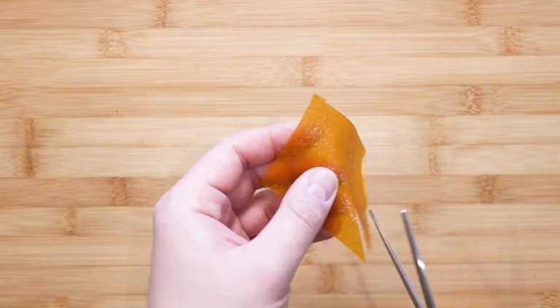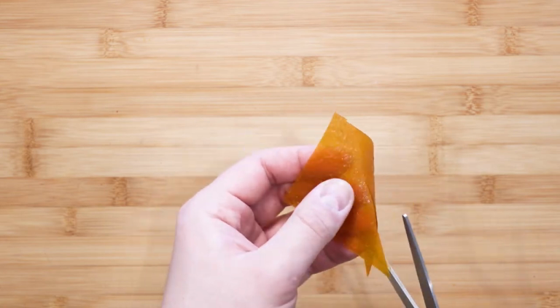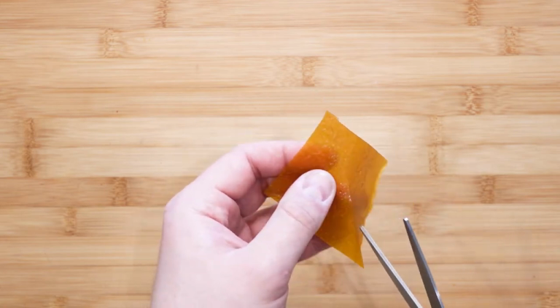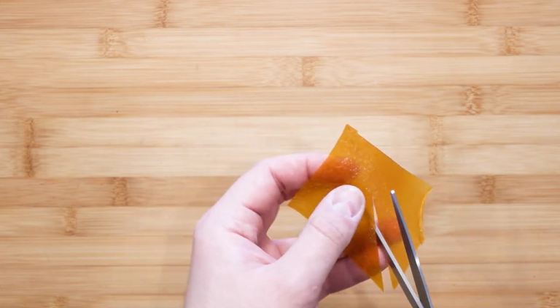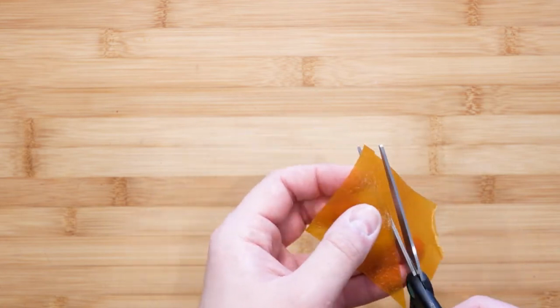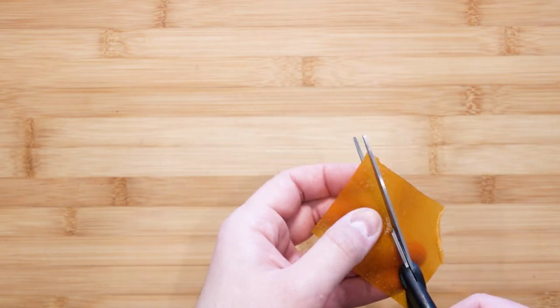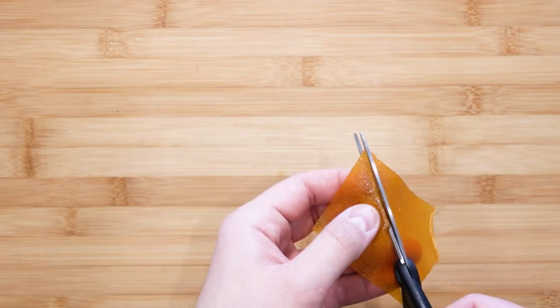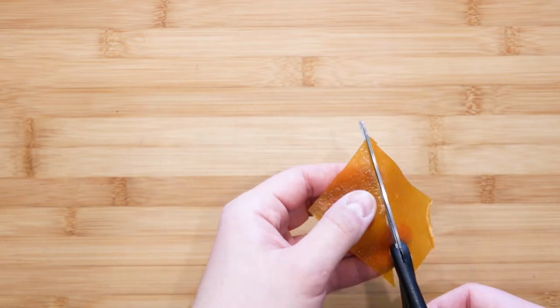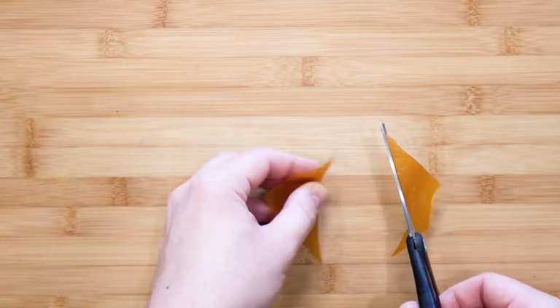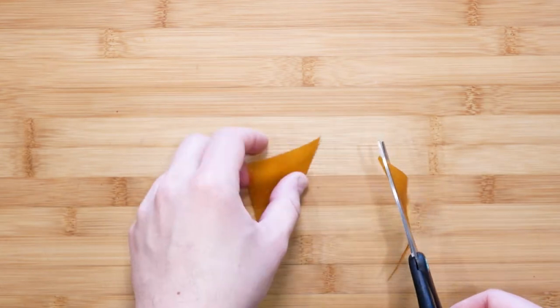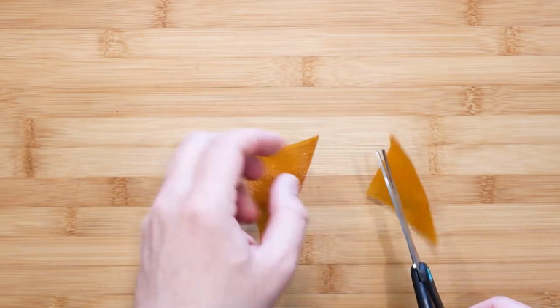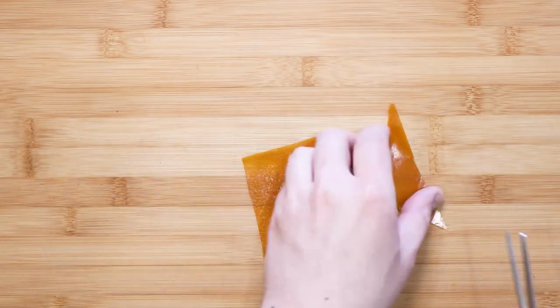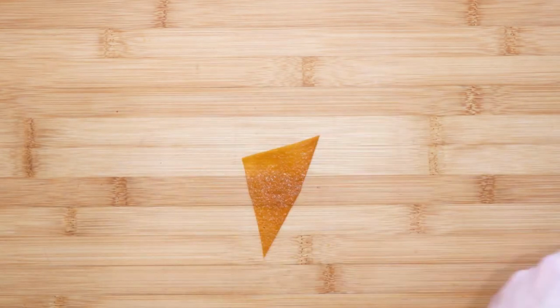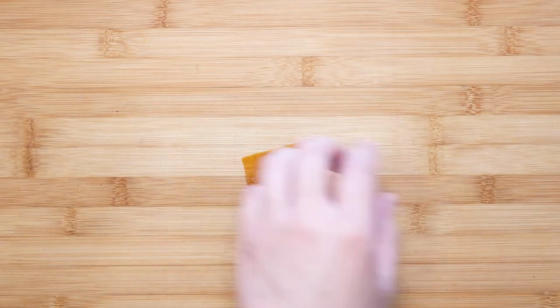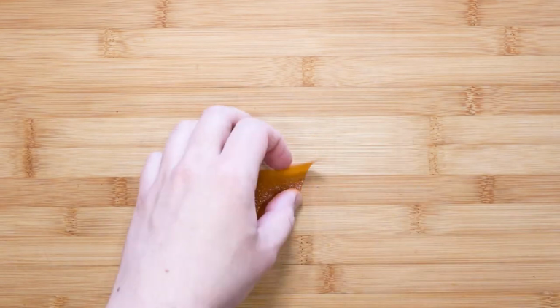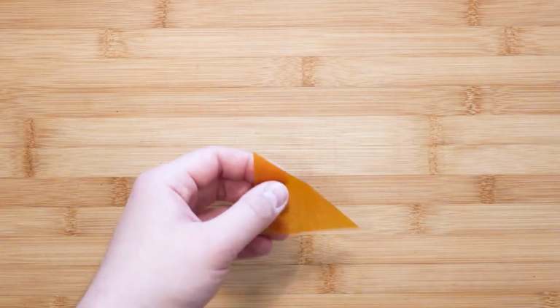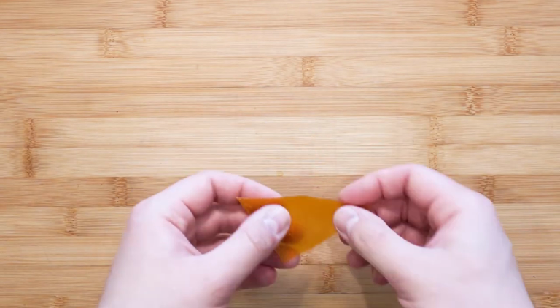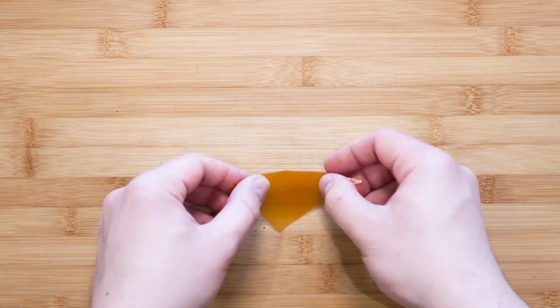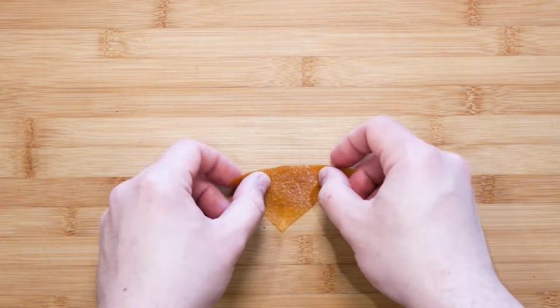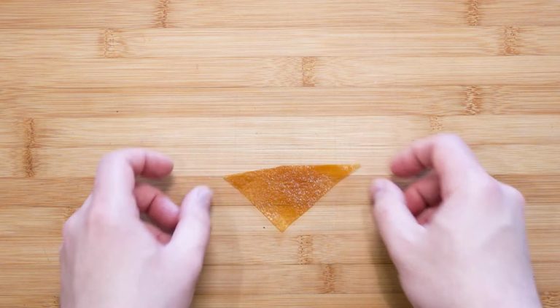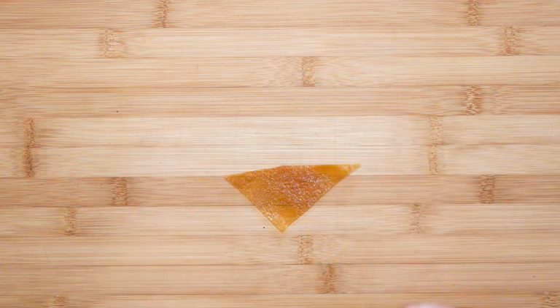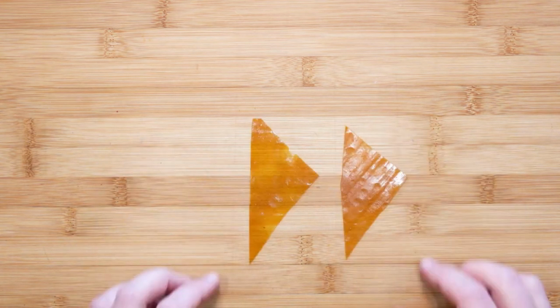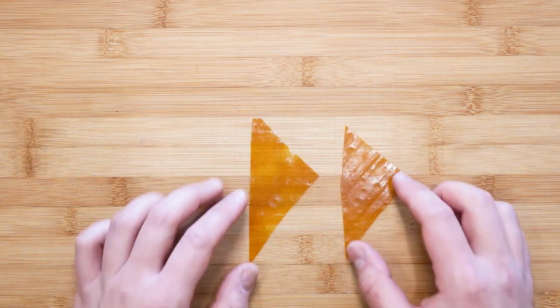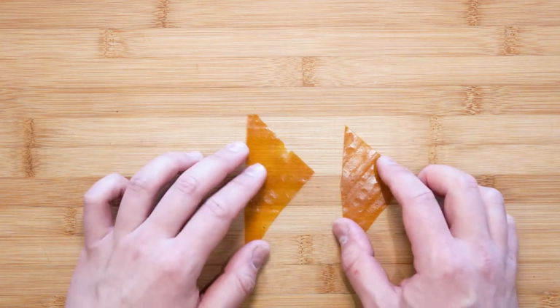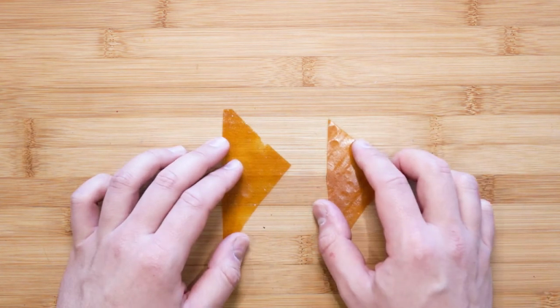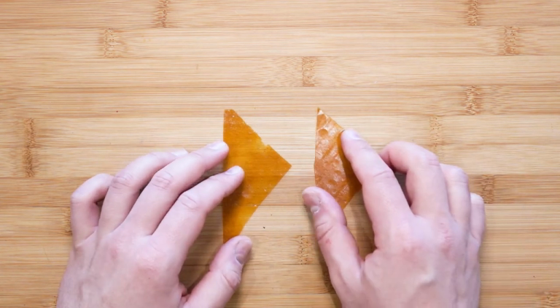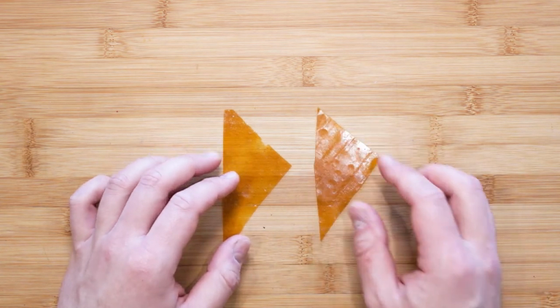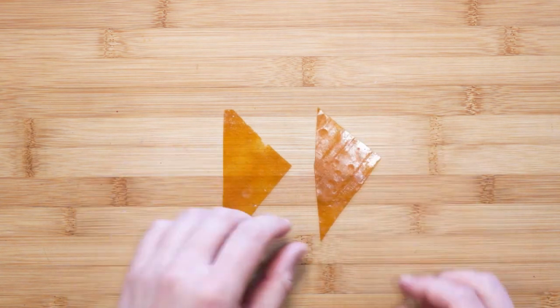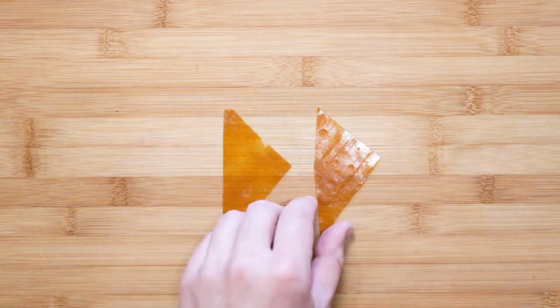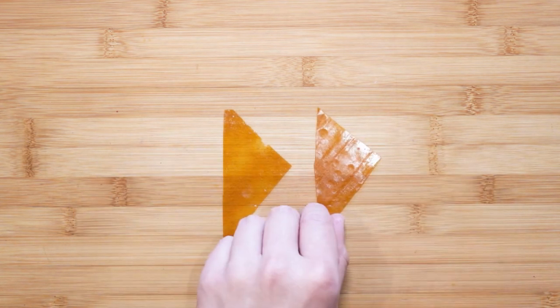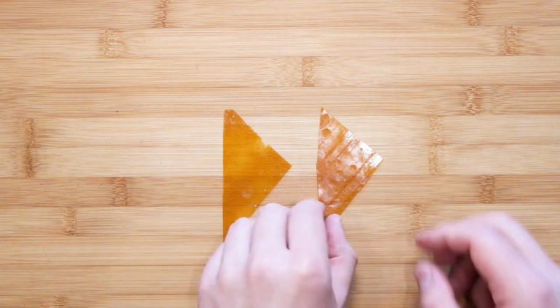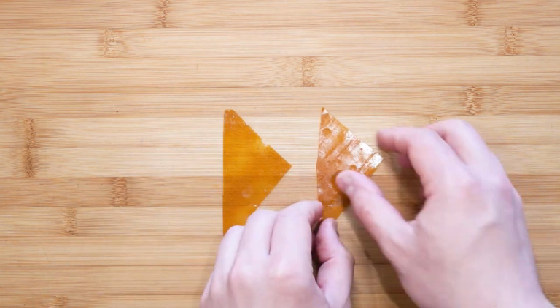In order to make this, take a sheet of fruit leather and cut it into a triangle. We need two equal triangles.